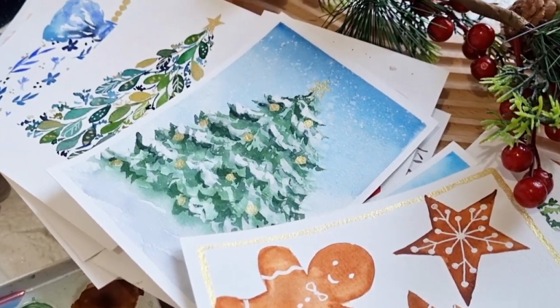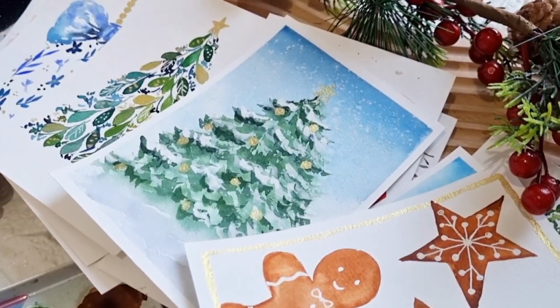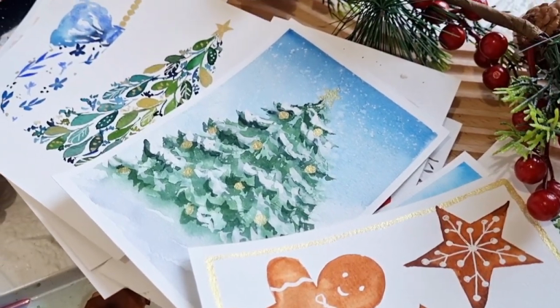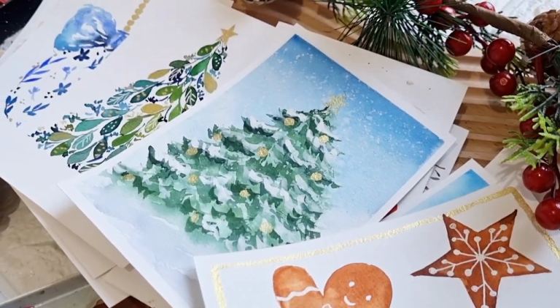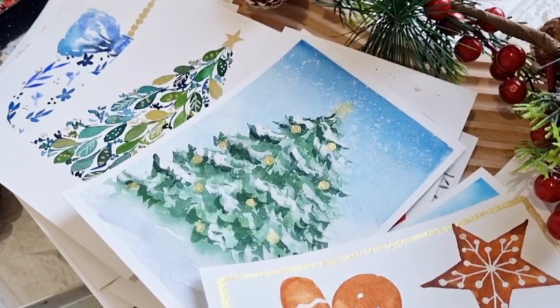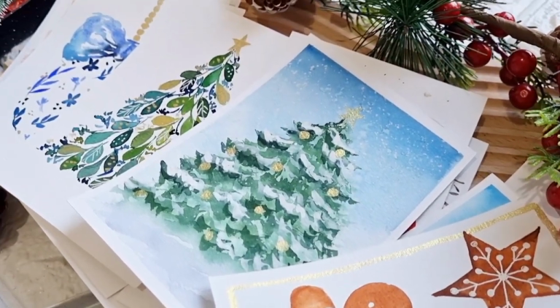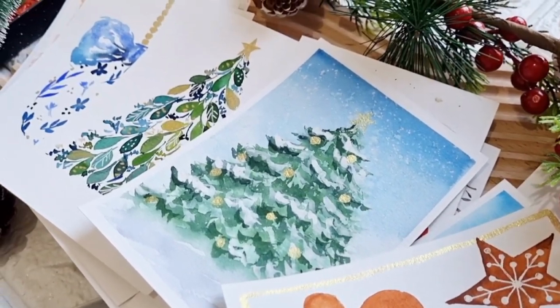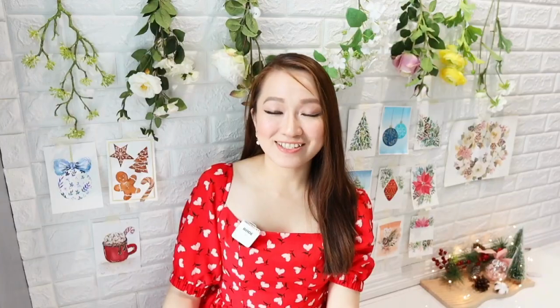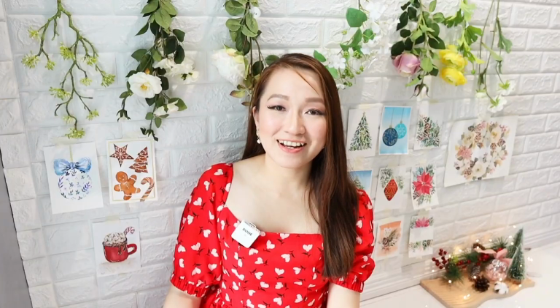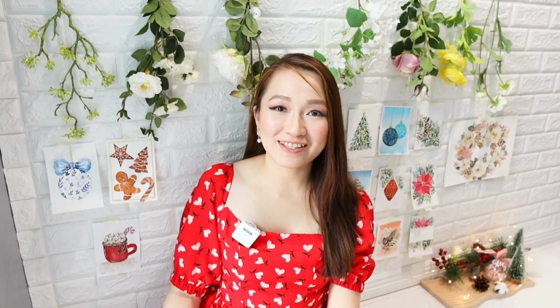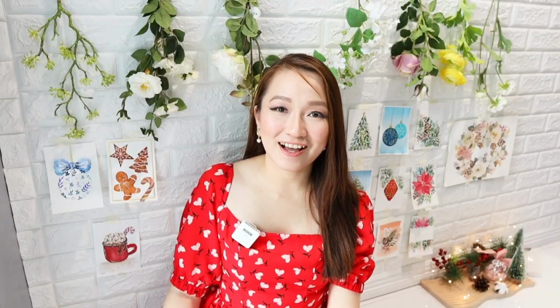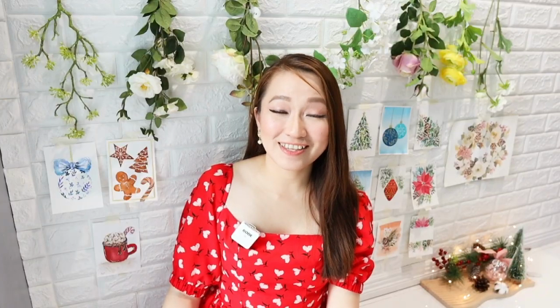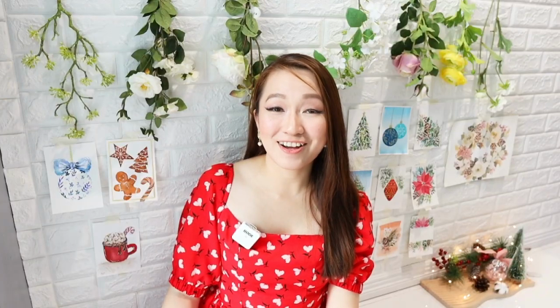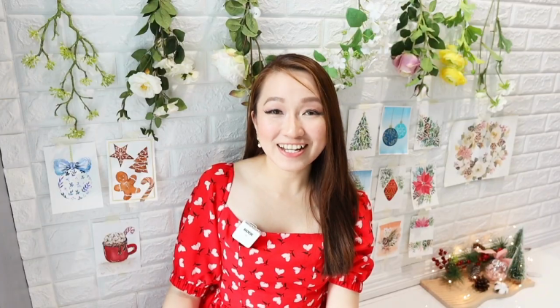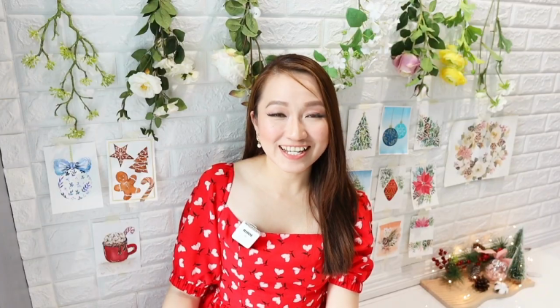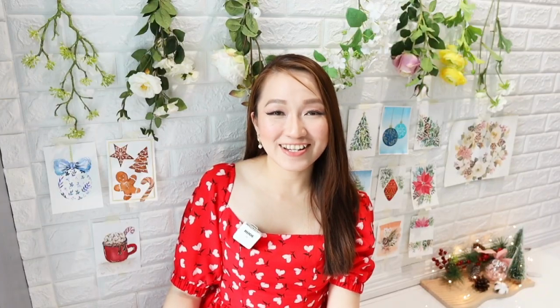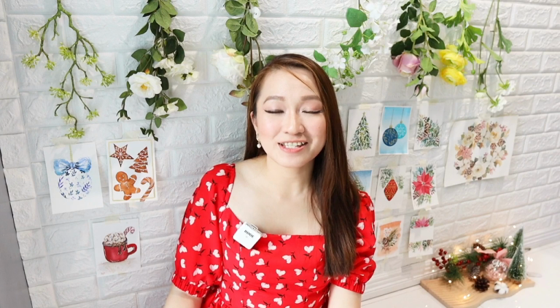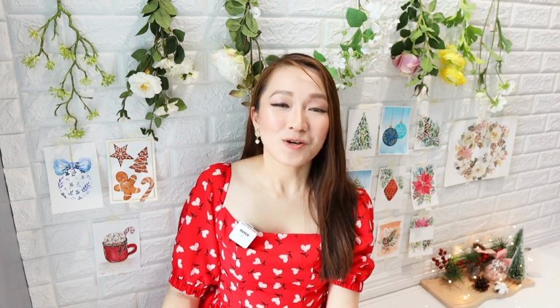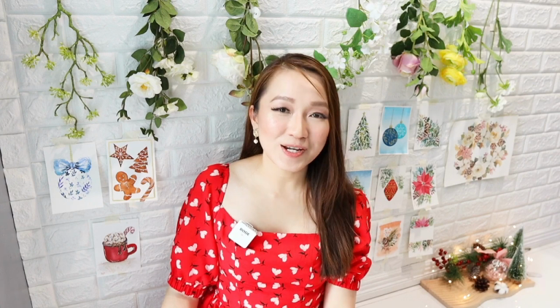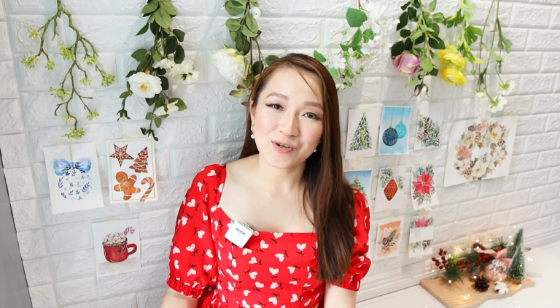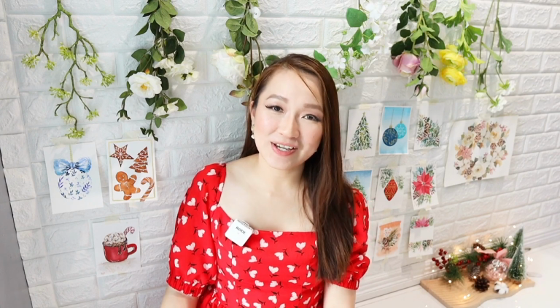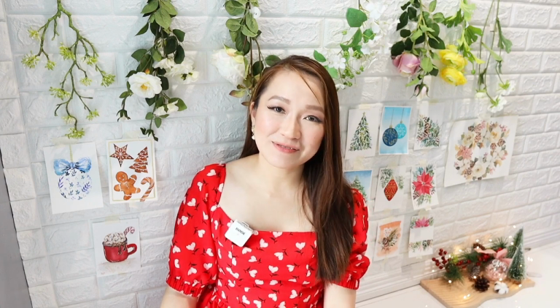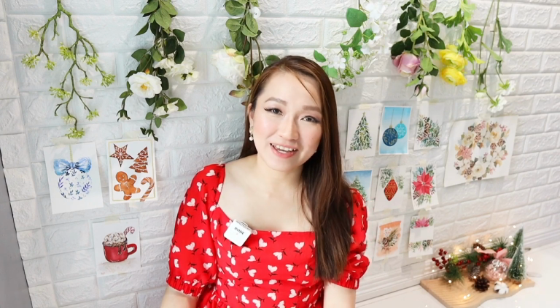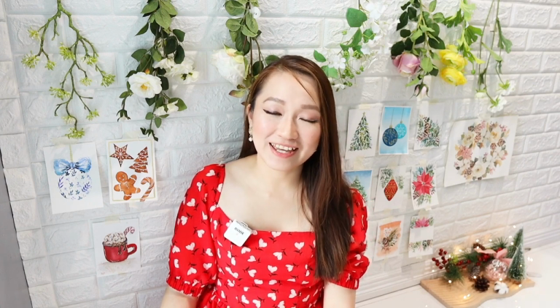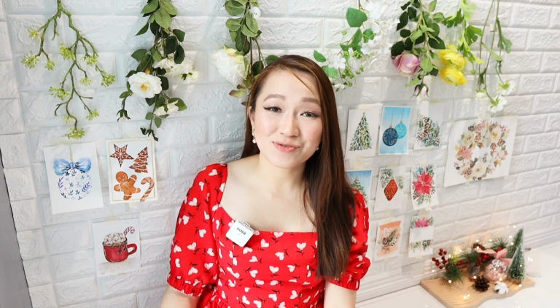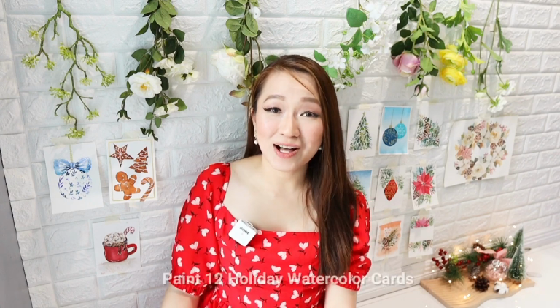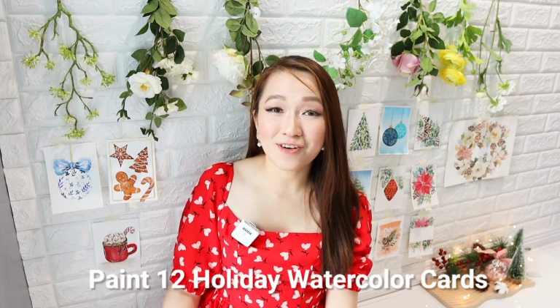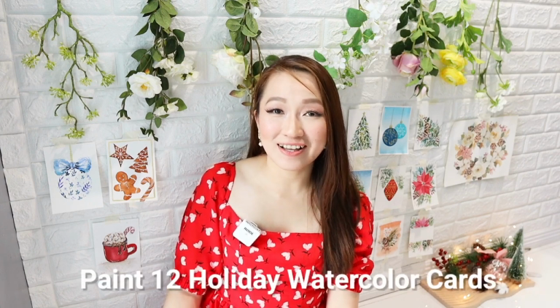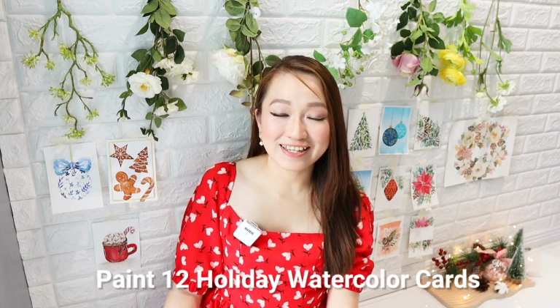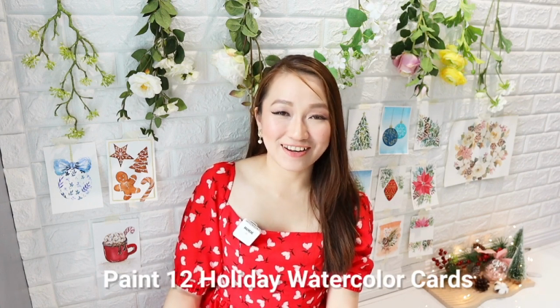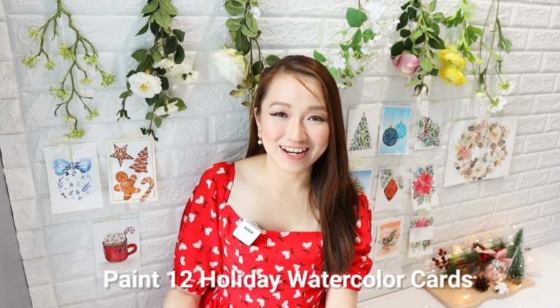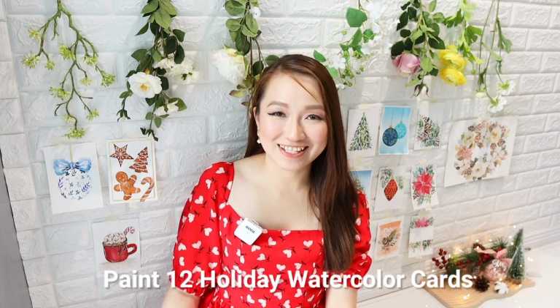Joining me today as we start a holiday card series — we are going to paint 12 holiday cards.